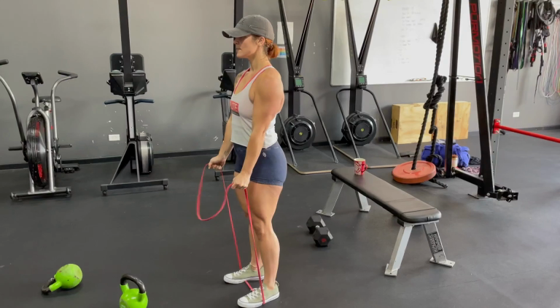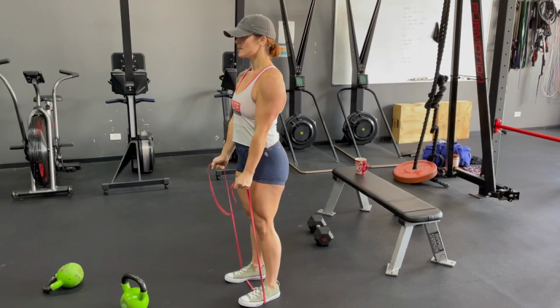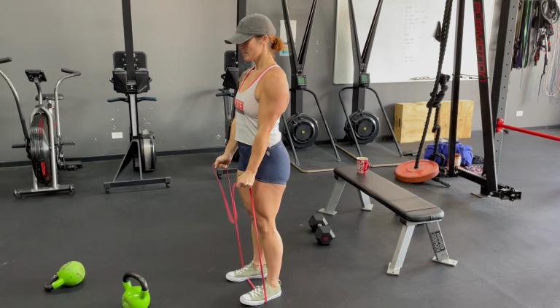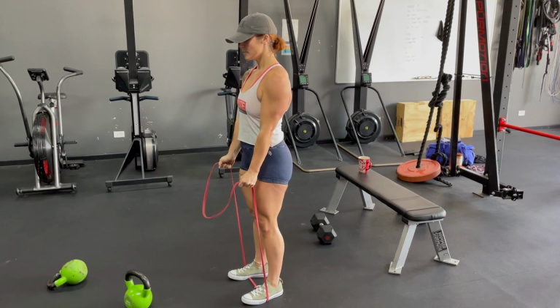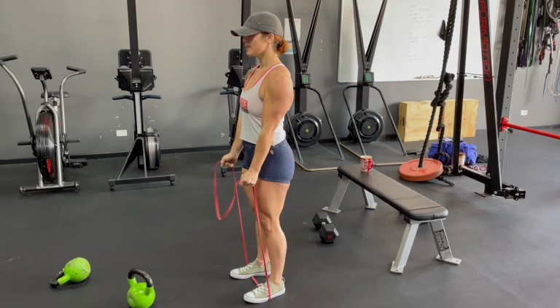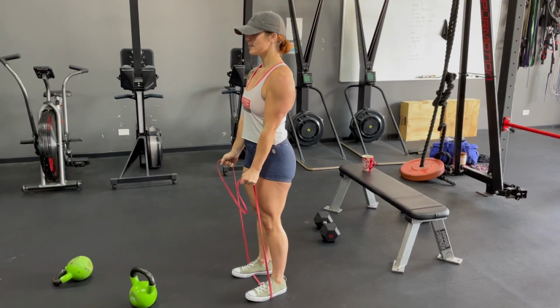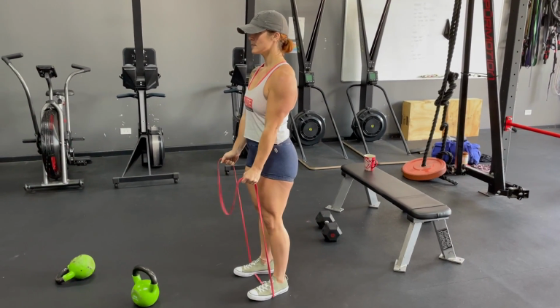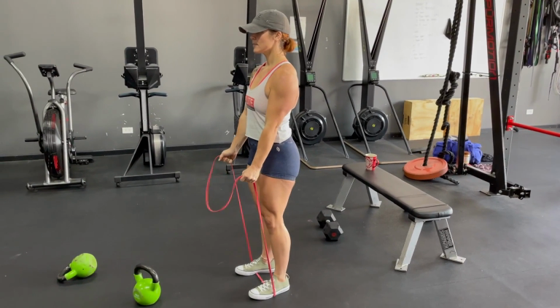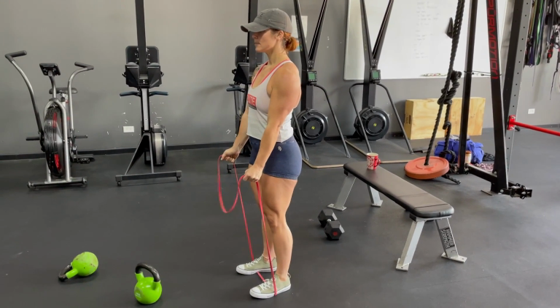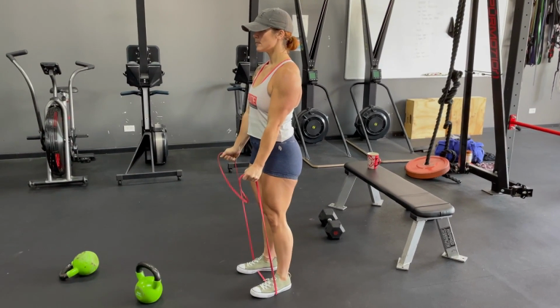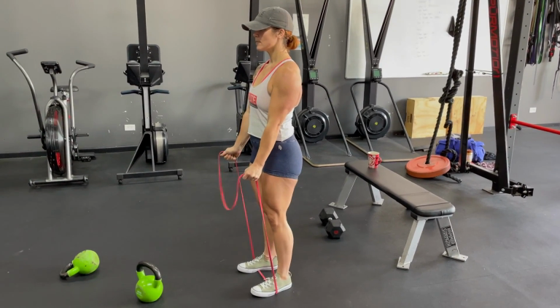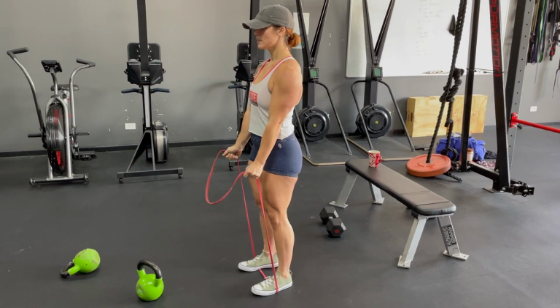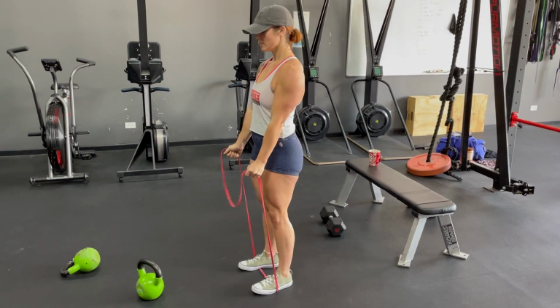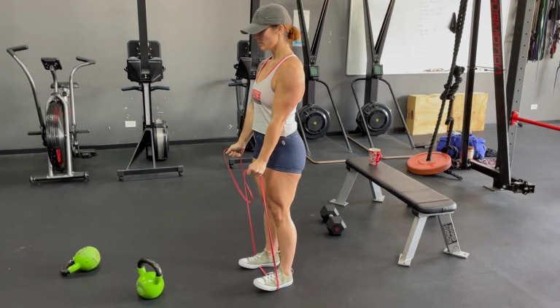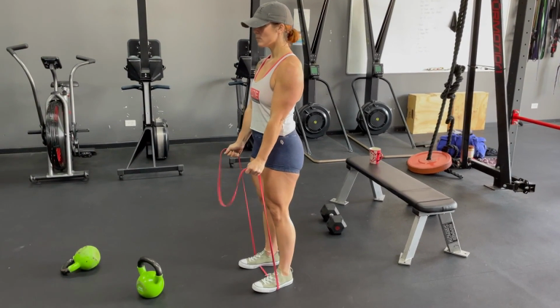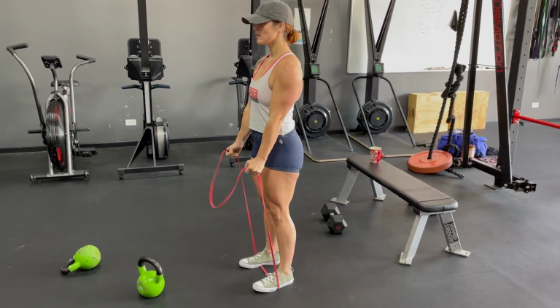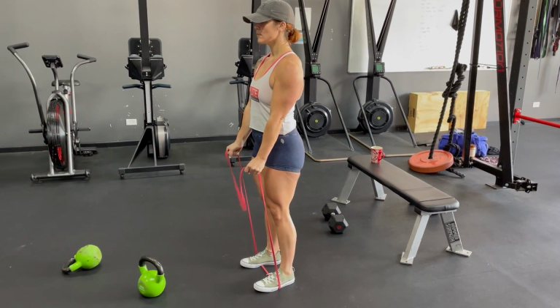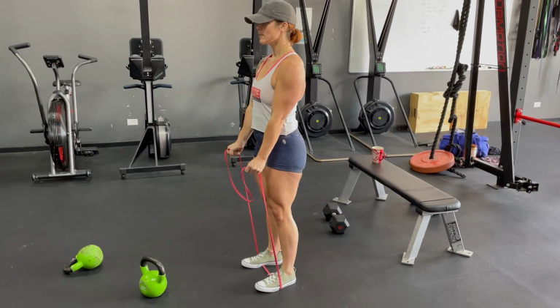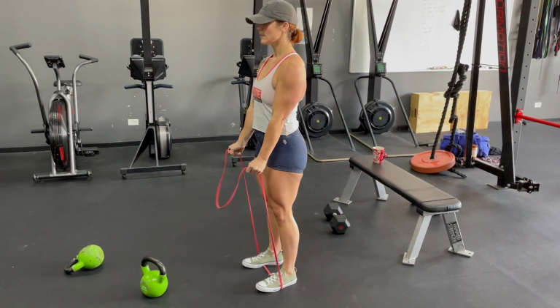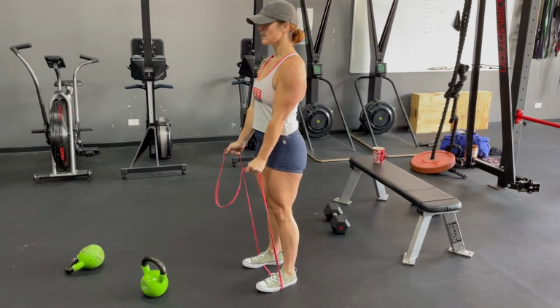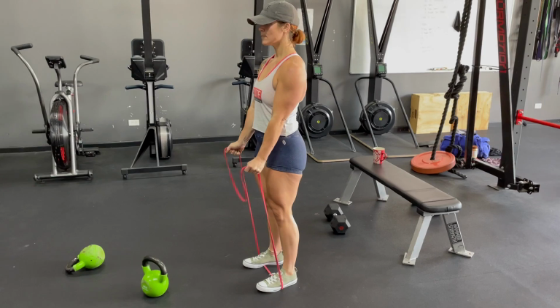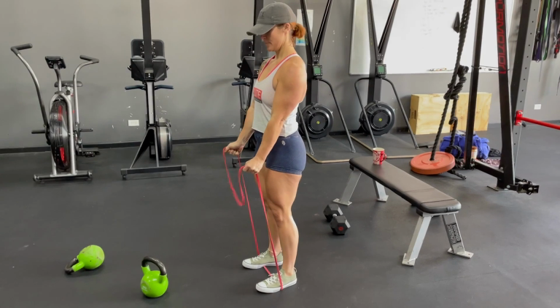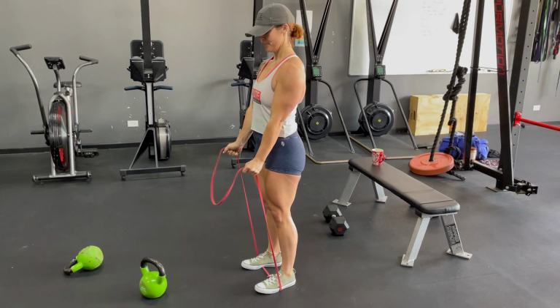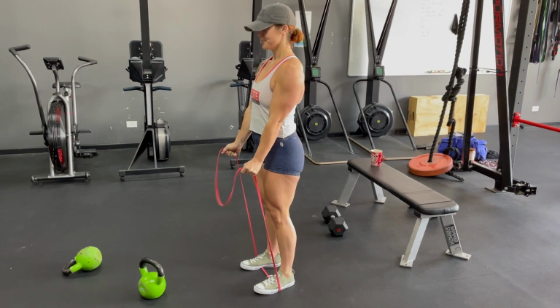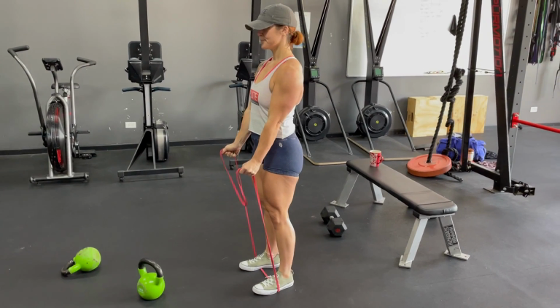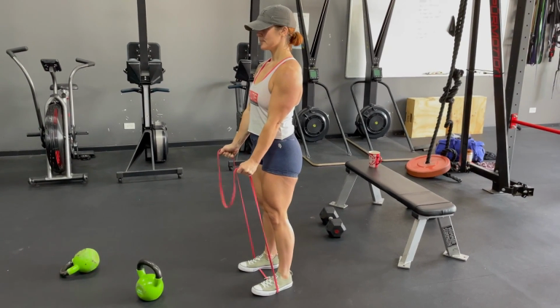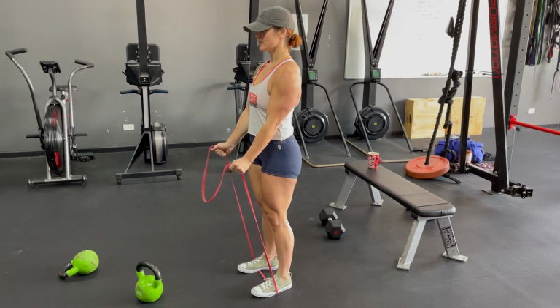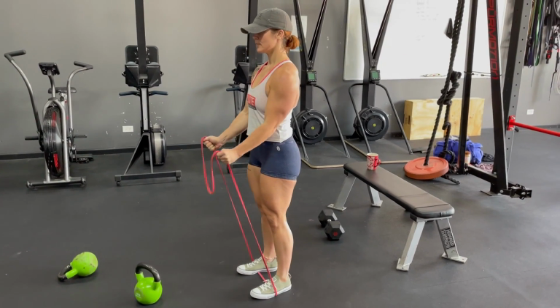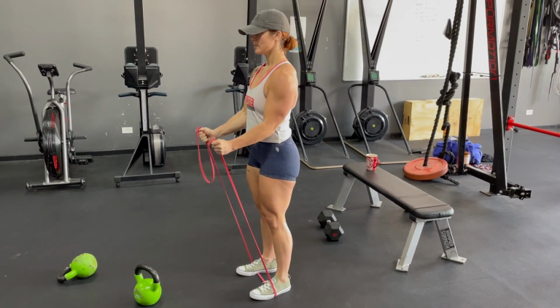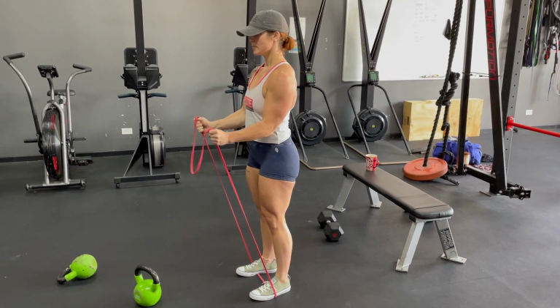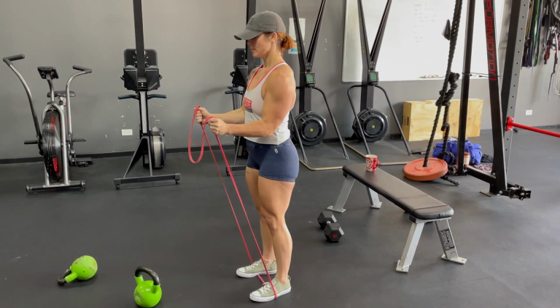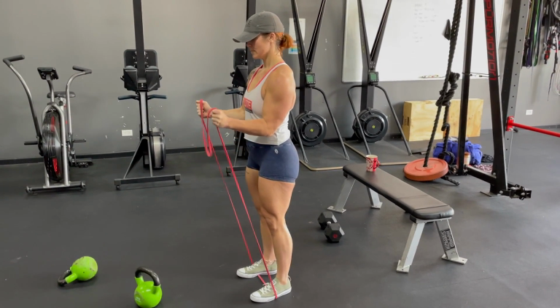On a band hammer curl, you're going to go ahead and stand on one side of the band. From there, our palms are facing each other. We're bringing those palms all the way up to our shoulders.